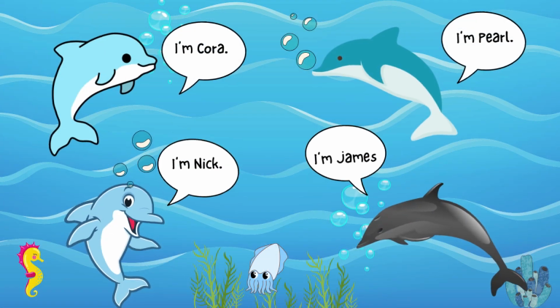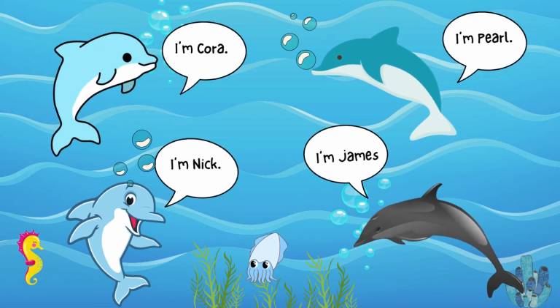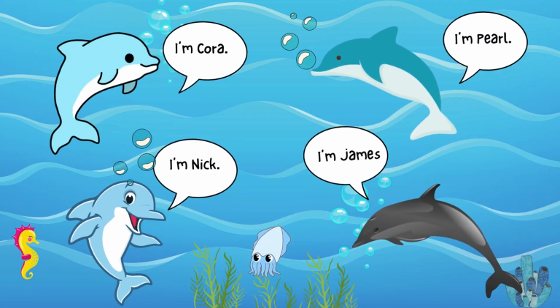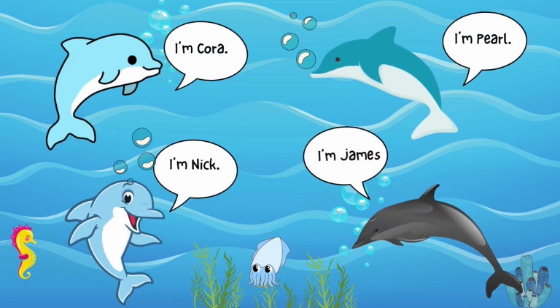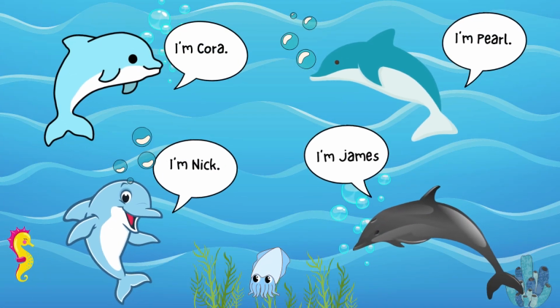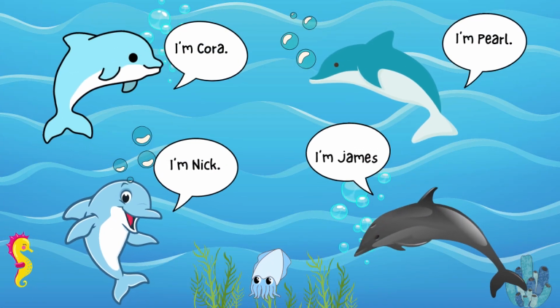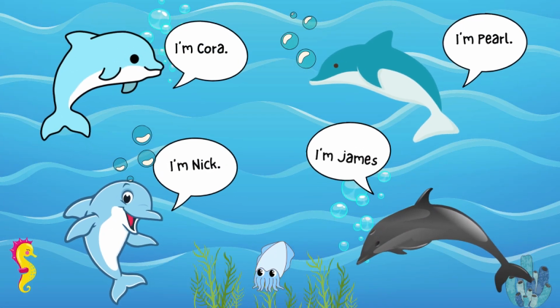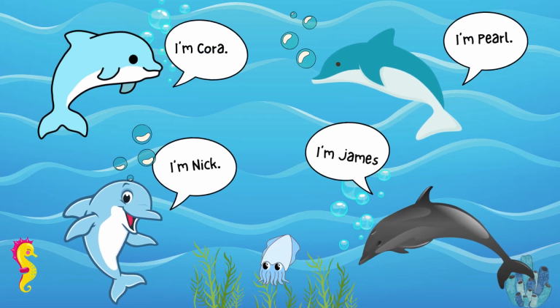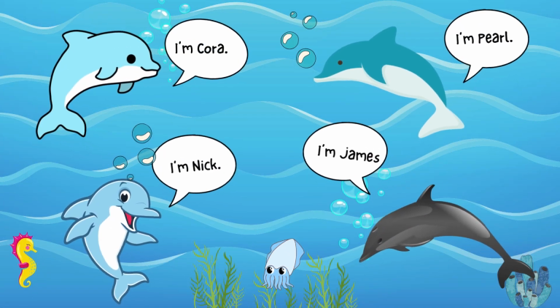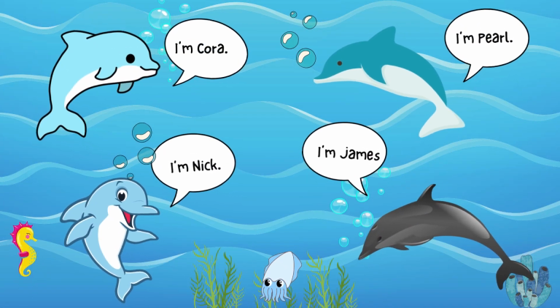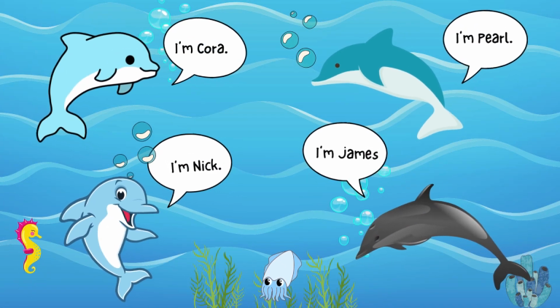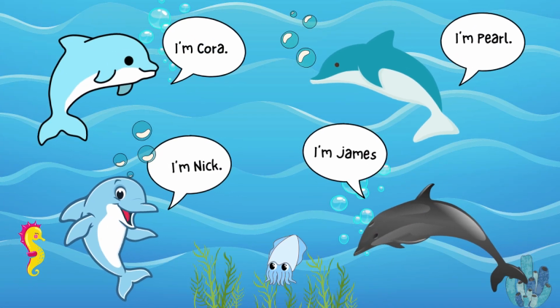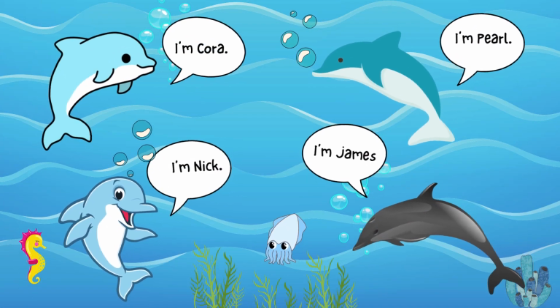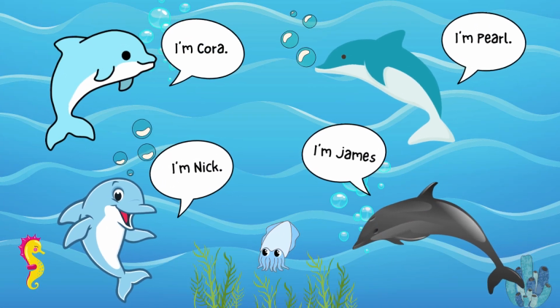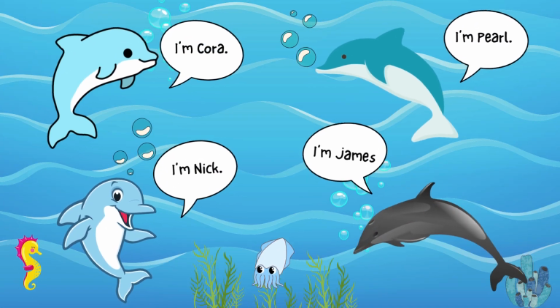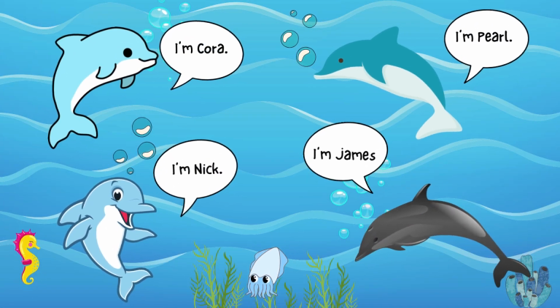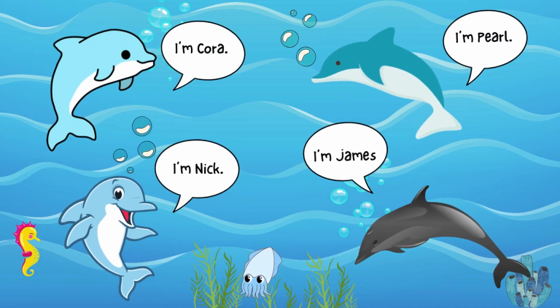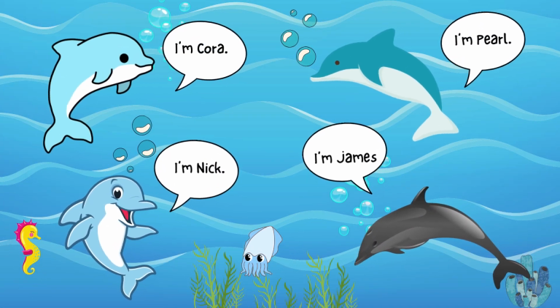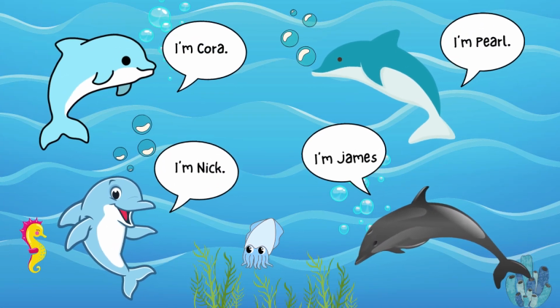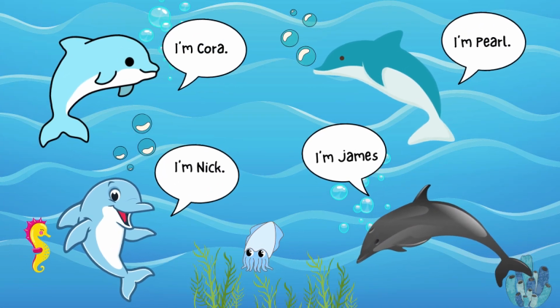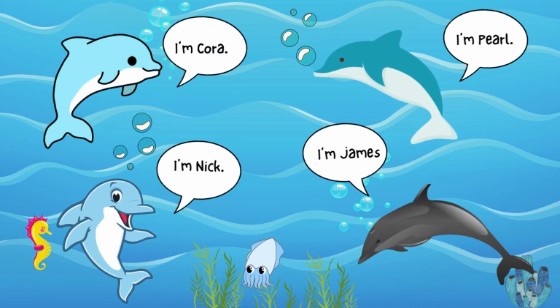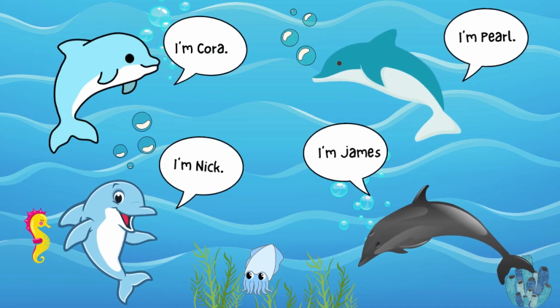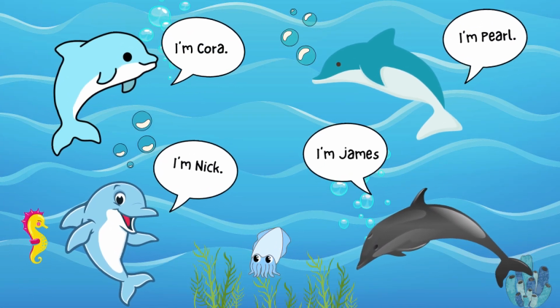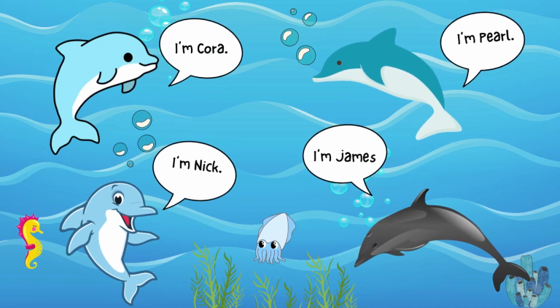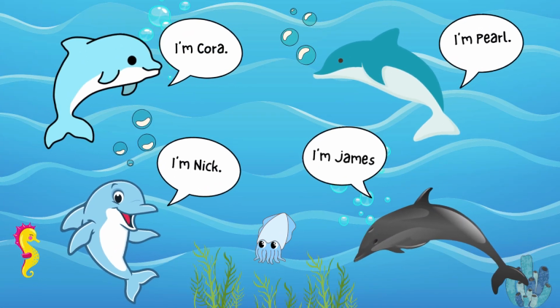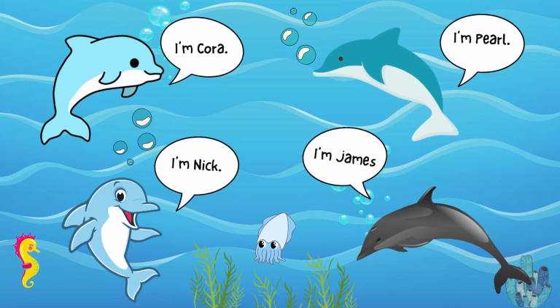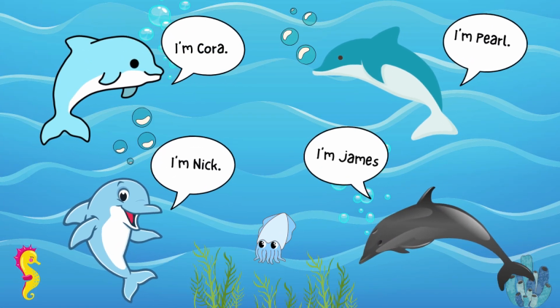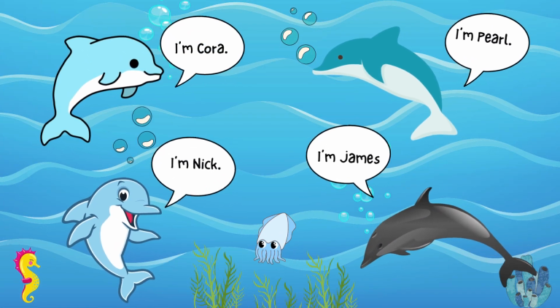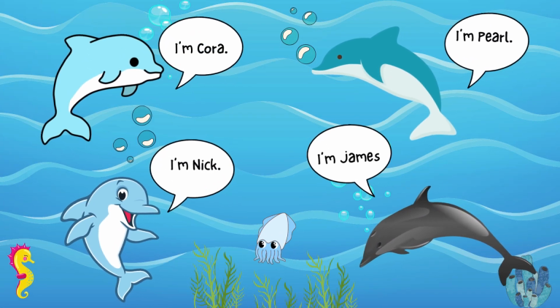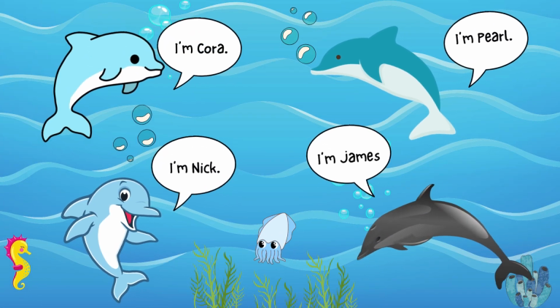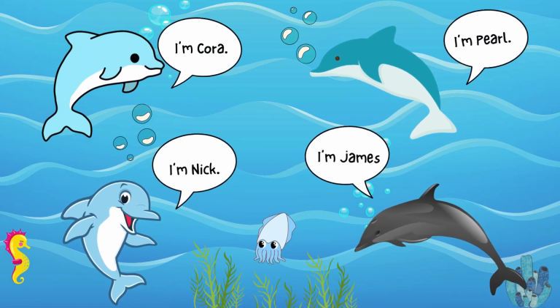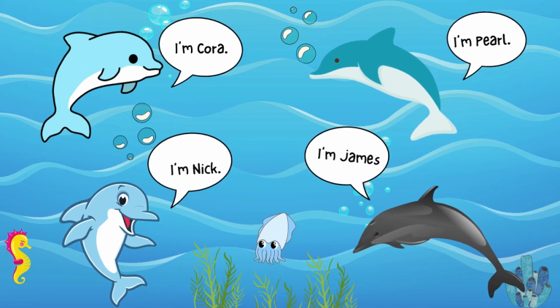Each dolphin has a unique whistle, almost like a name, that they use to identify each other.